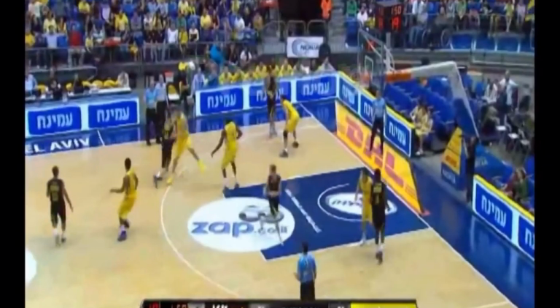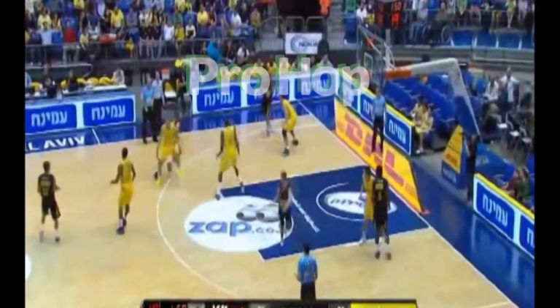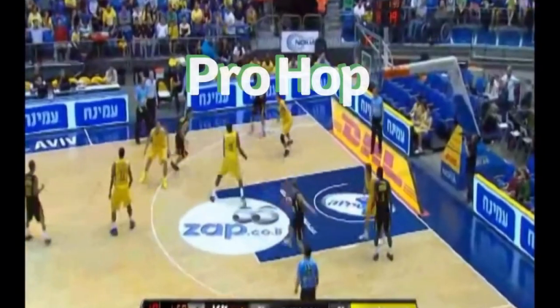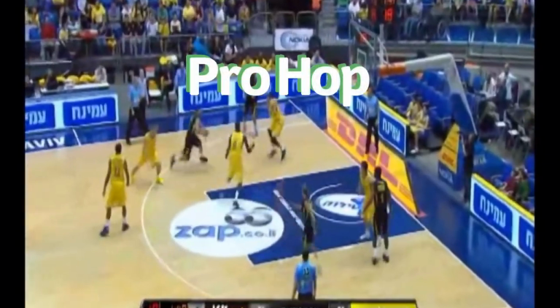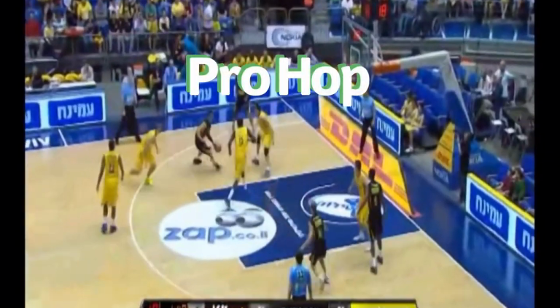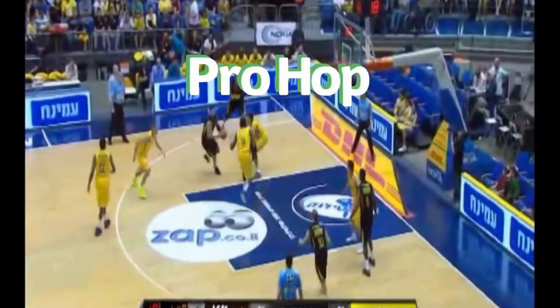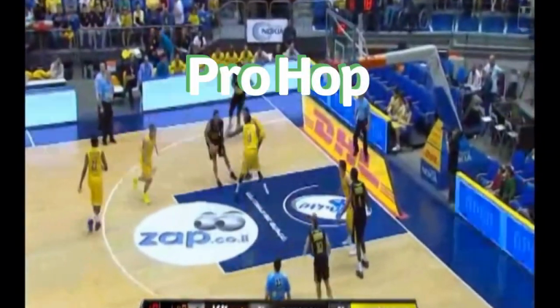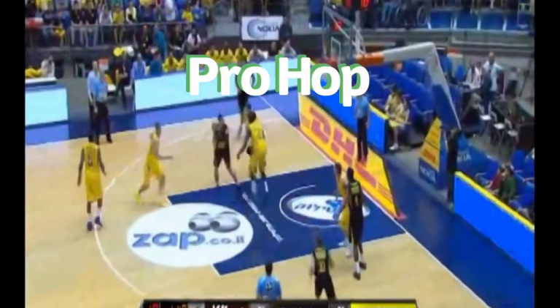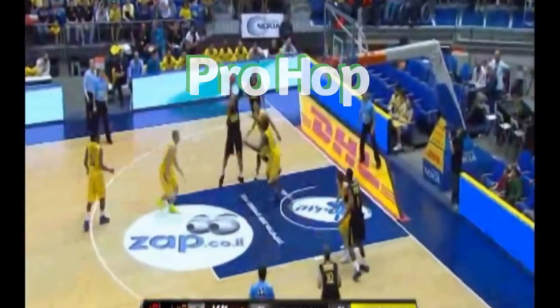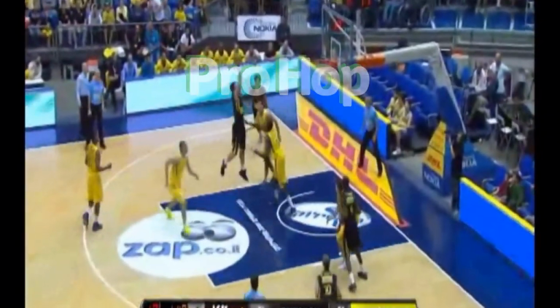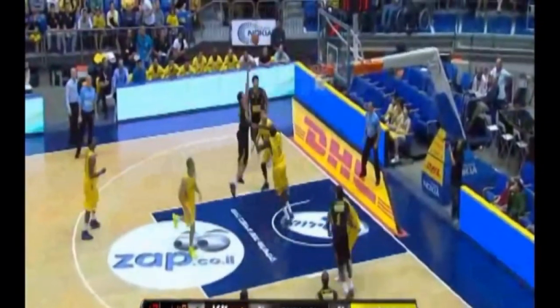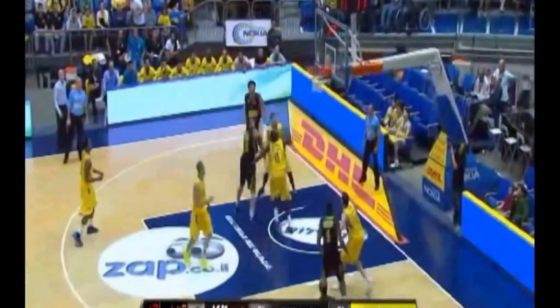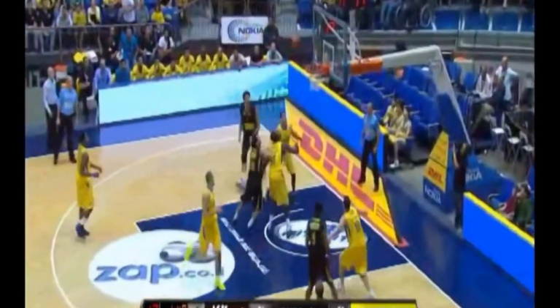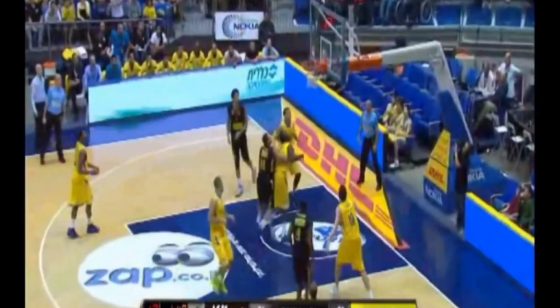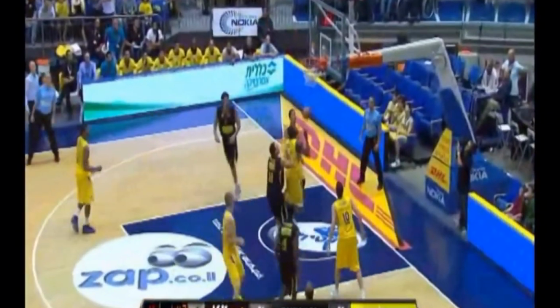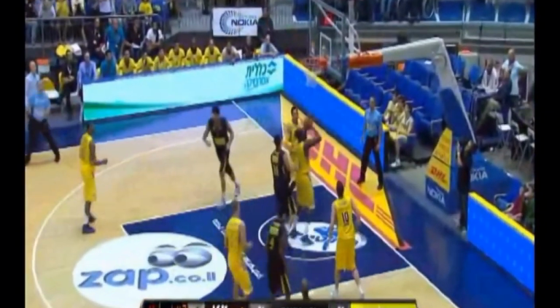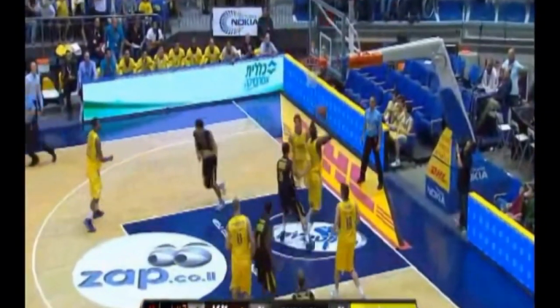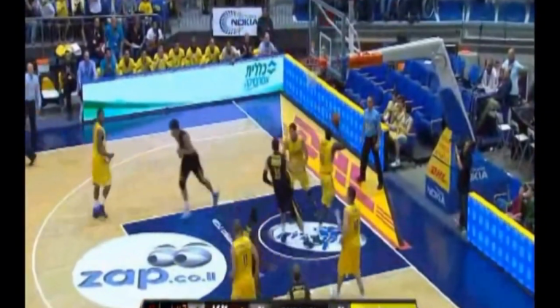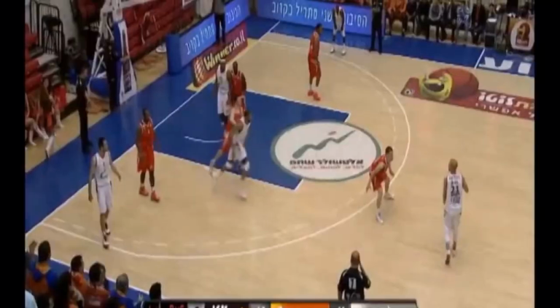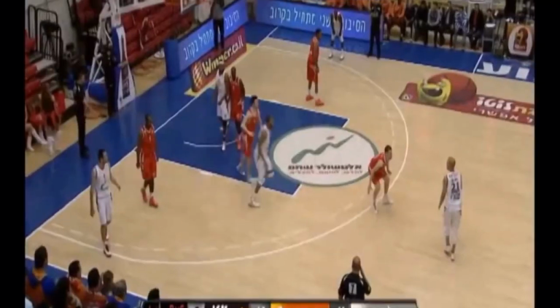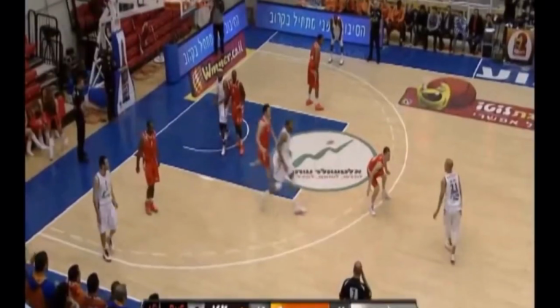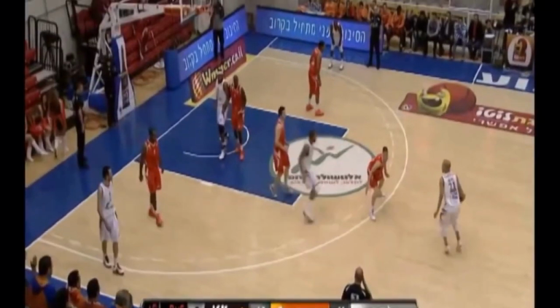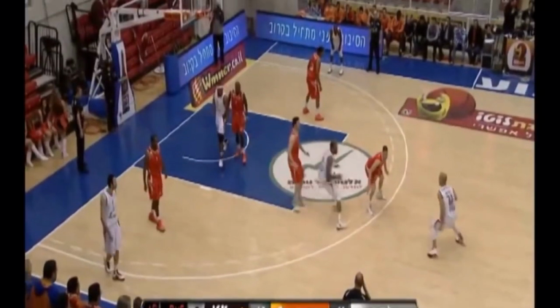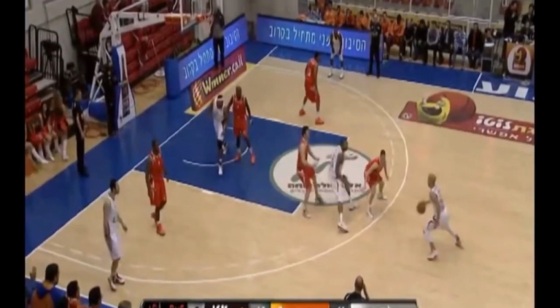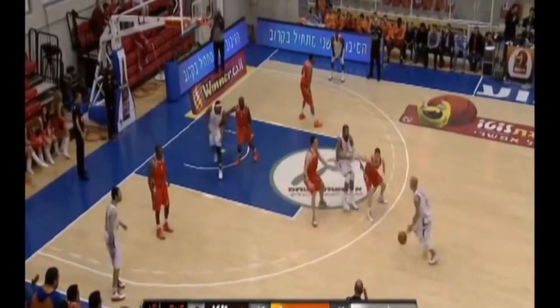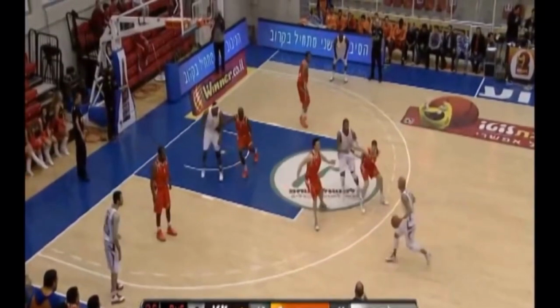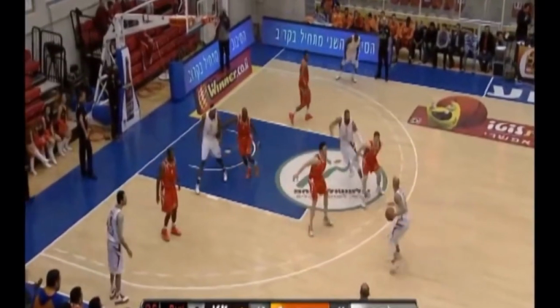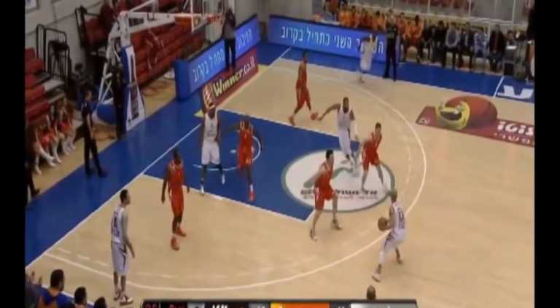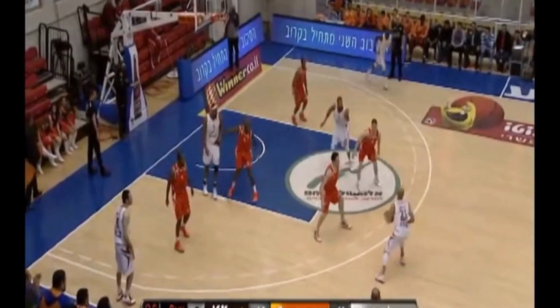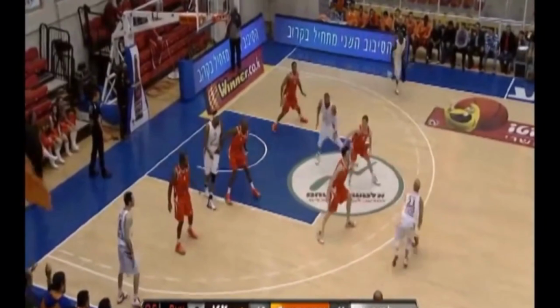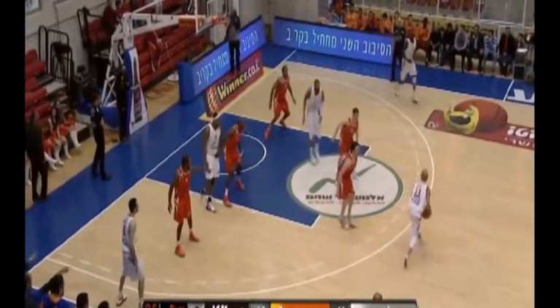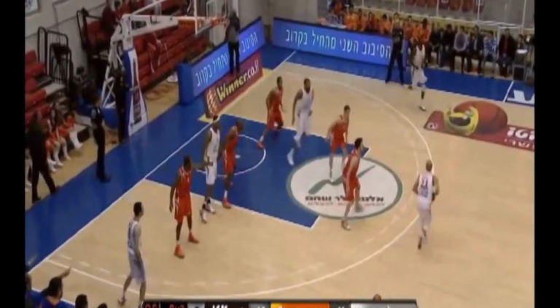What's up everybody, it's Coach Kramer and today we're breaking down one of the most effective two-foot finishes — the pro hop.